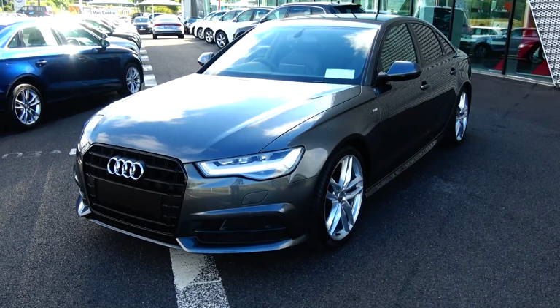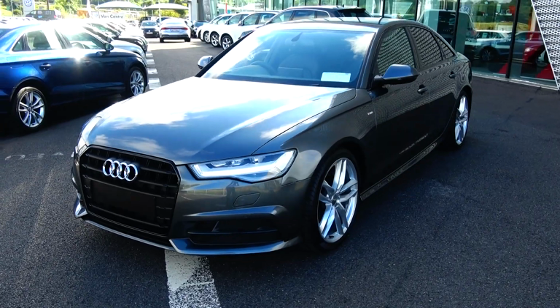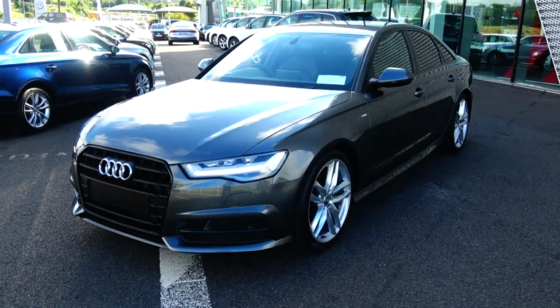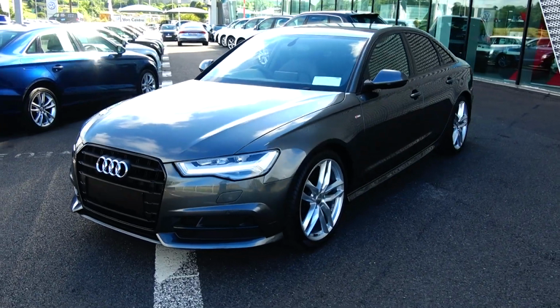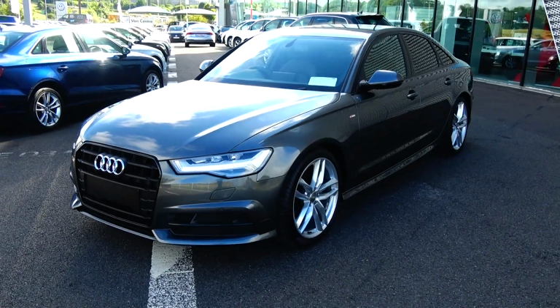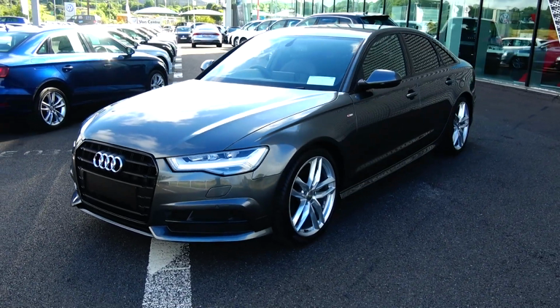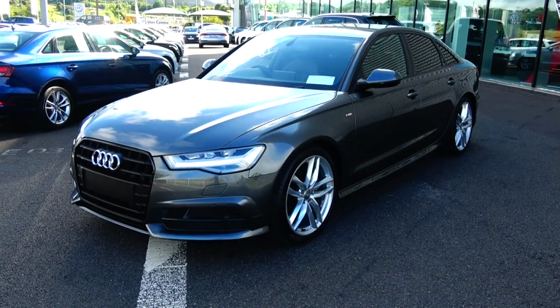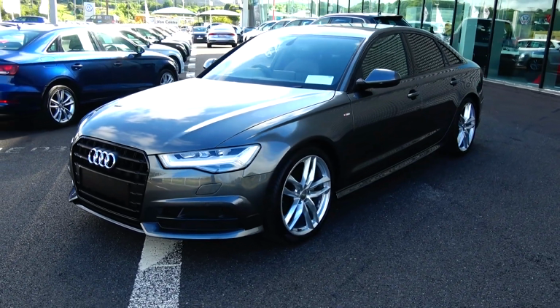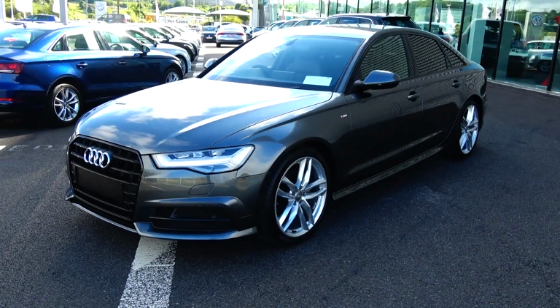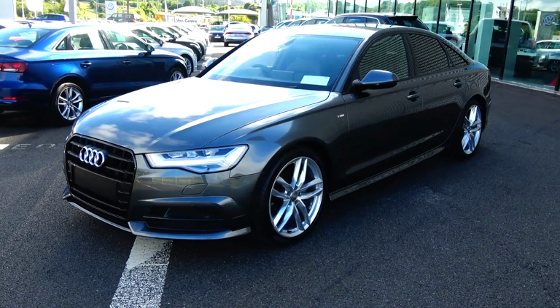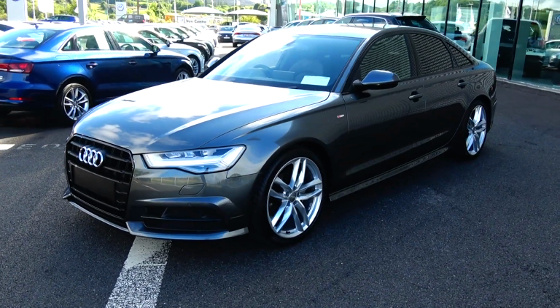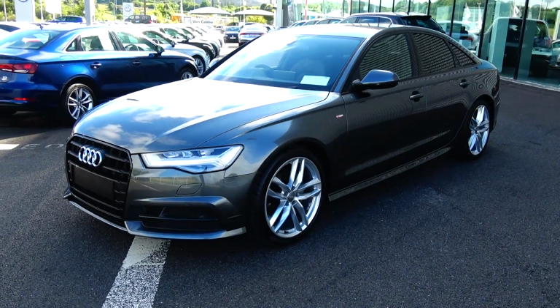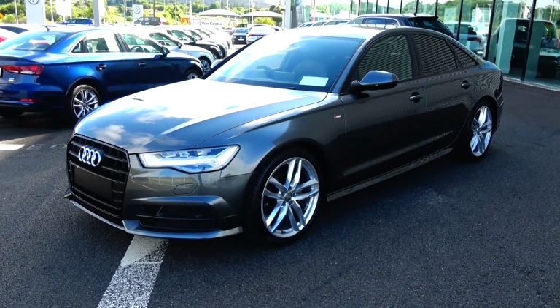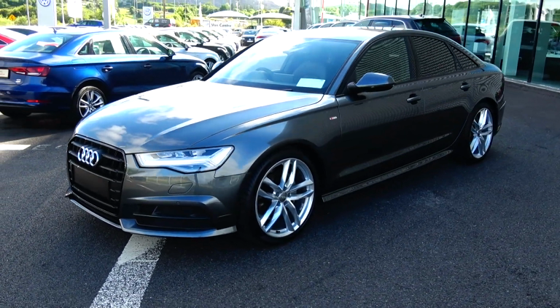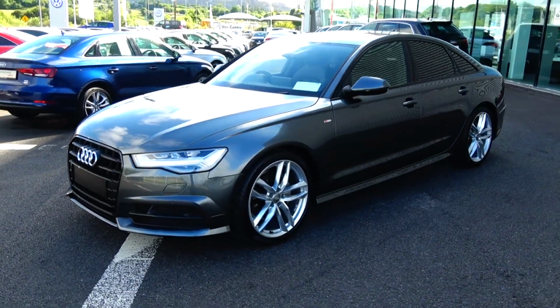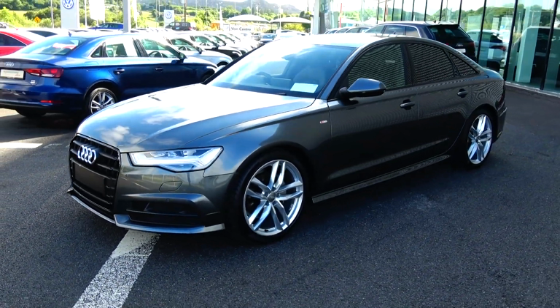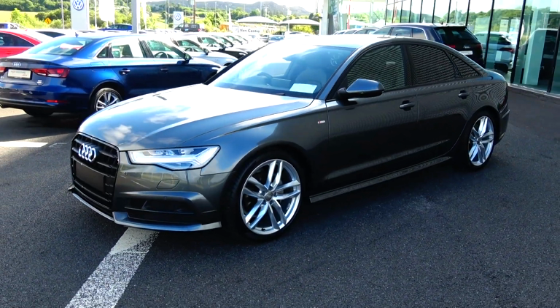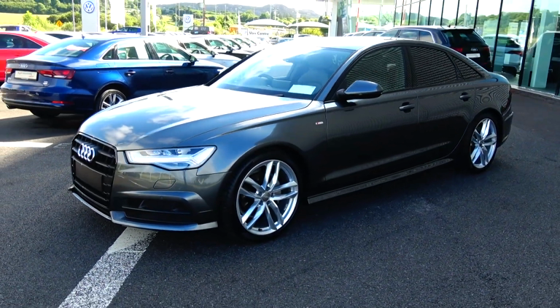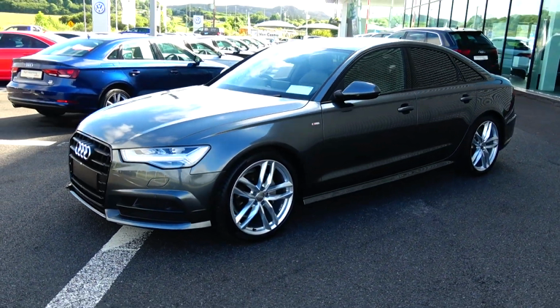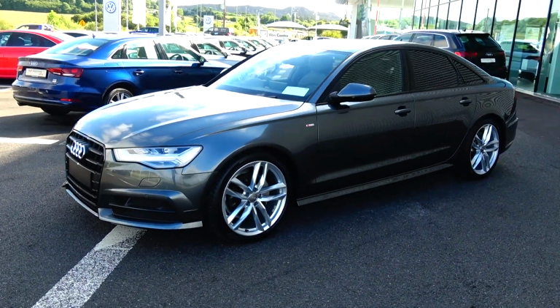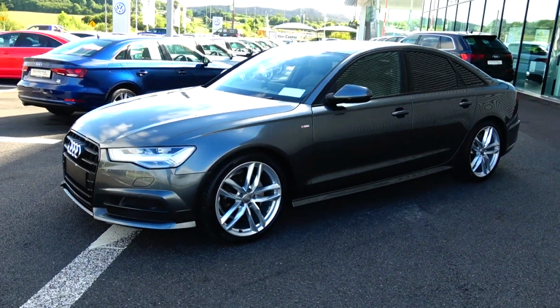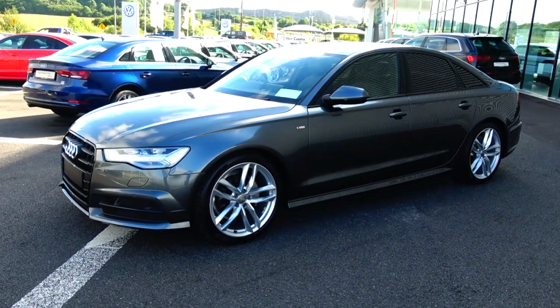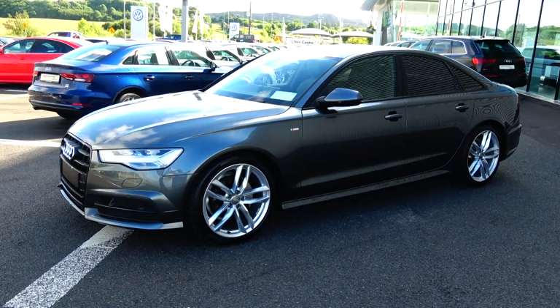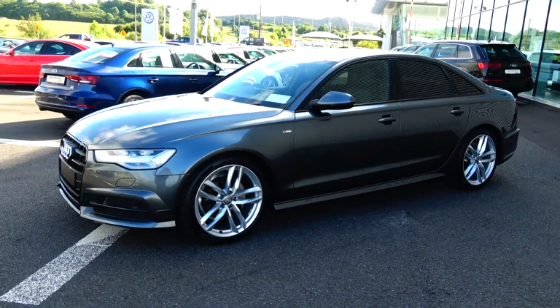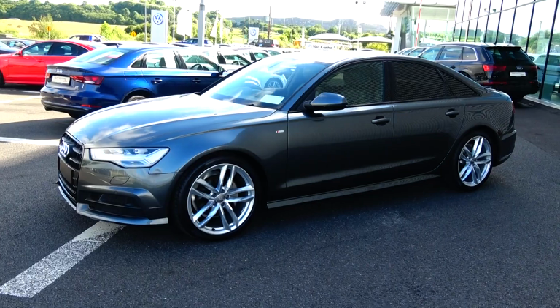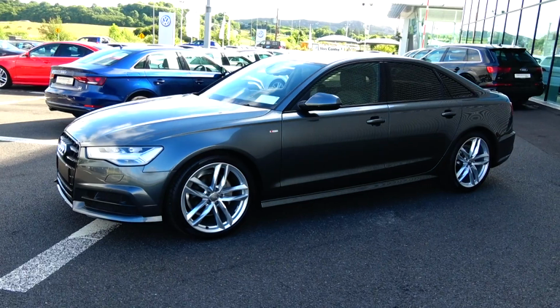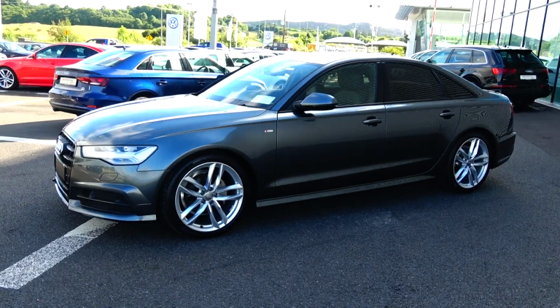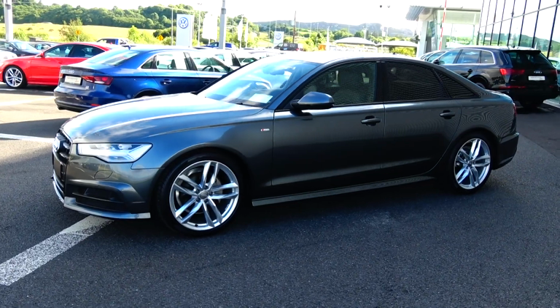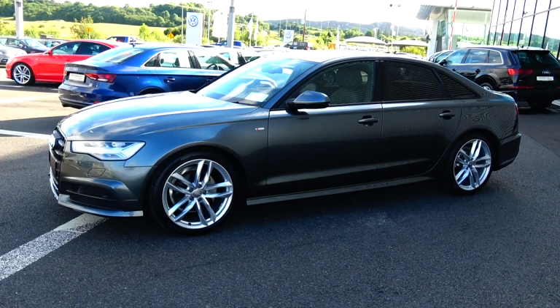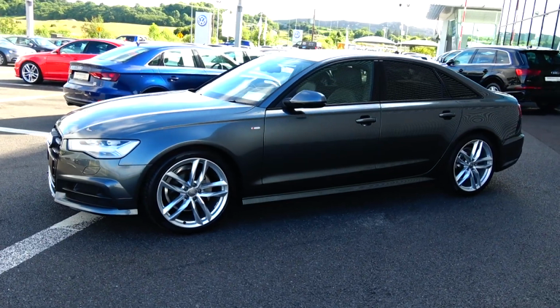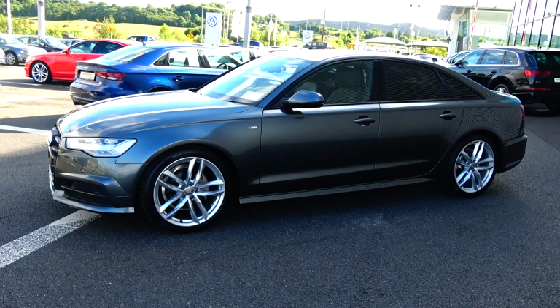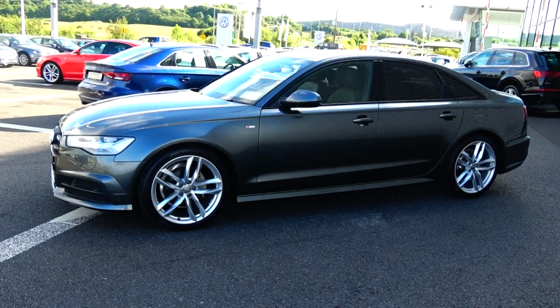Features include full LED lights, front and rear parking sensors, and high gloss black trim surround on your single frame Audi signature grille.